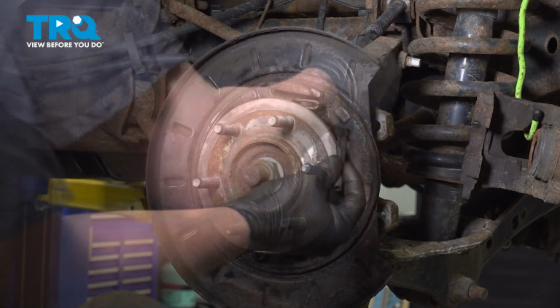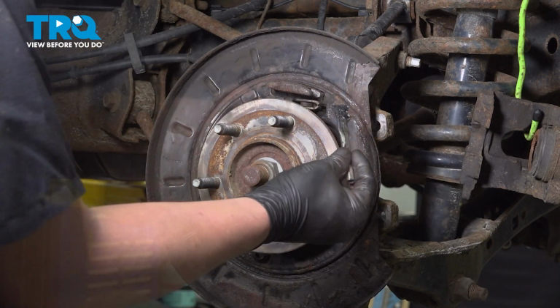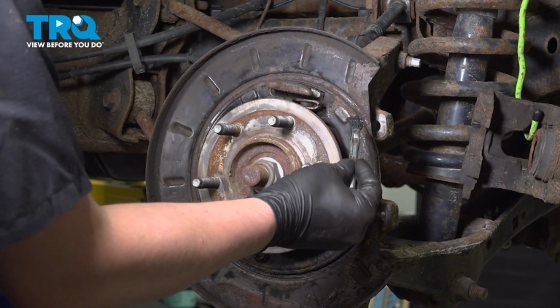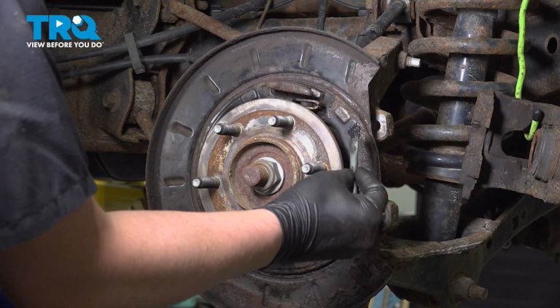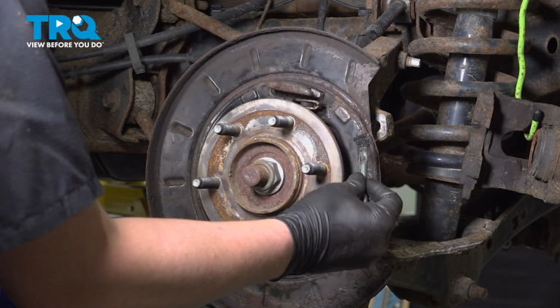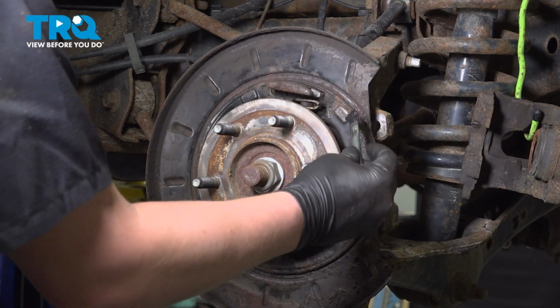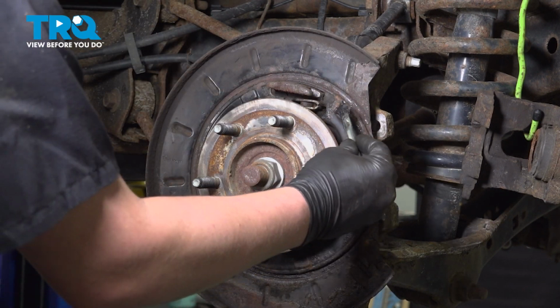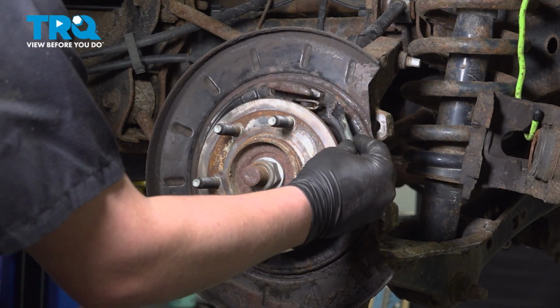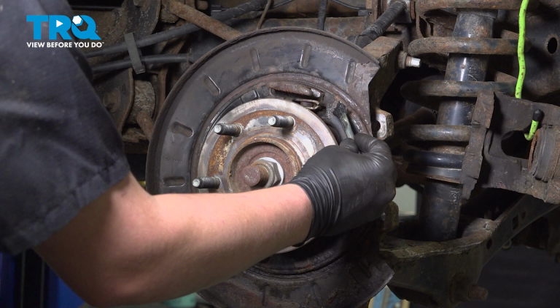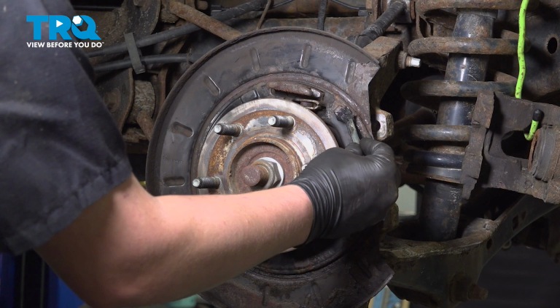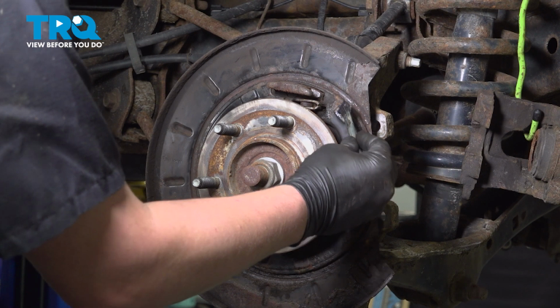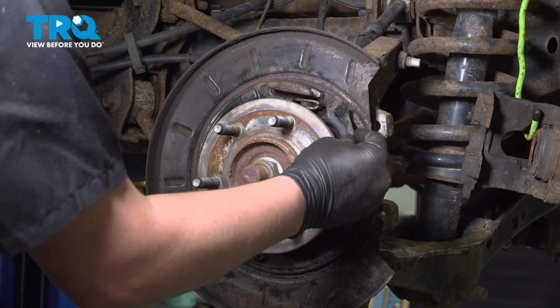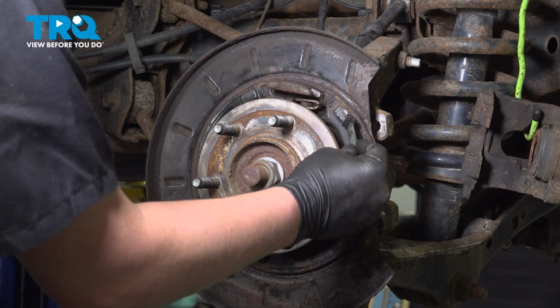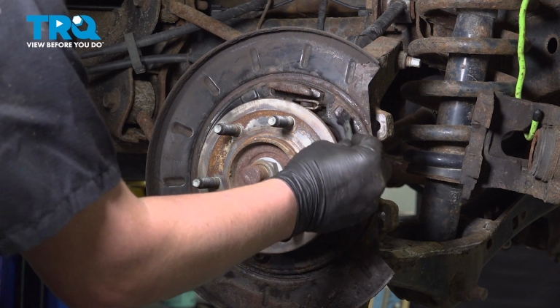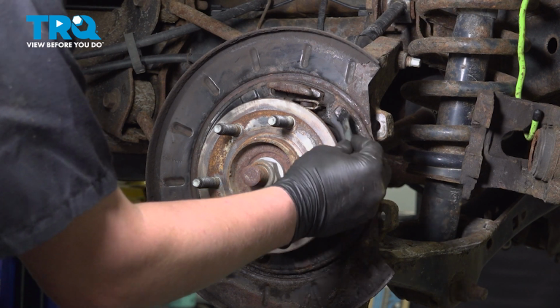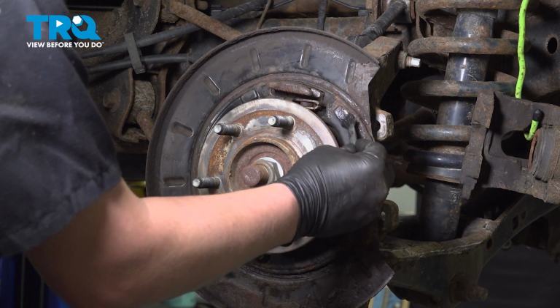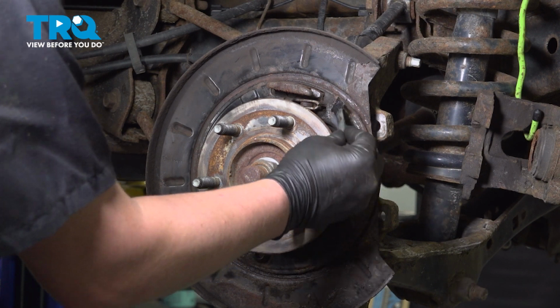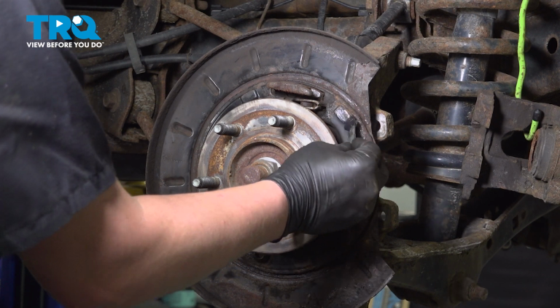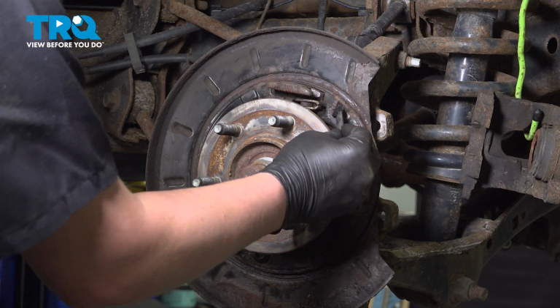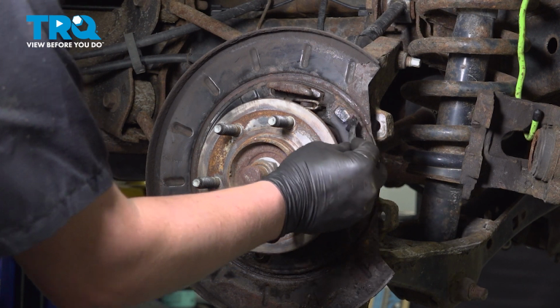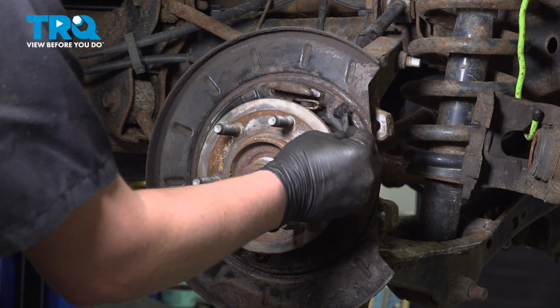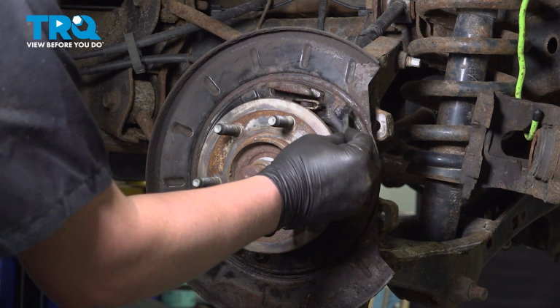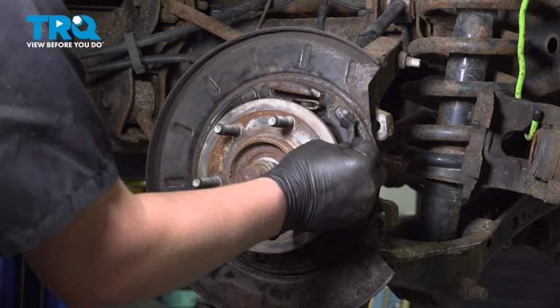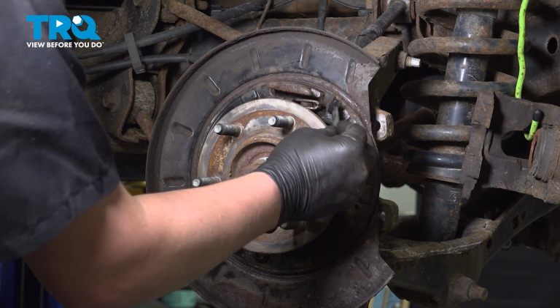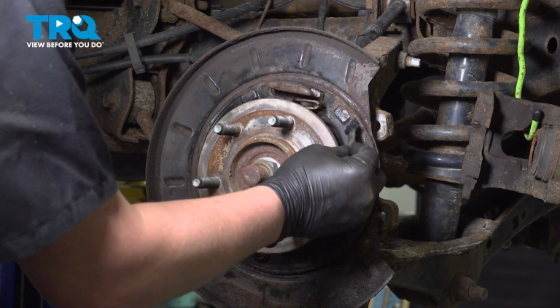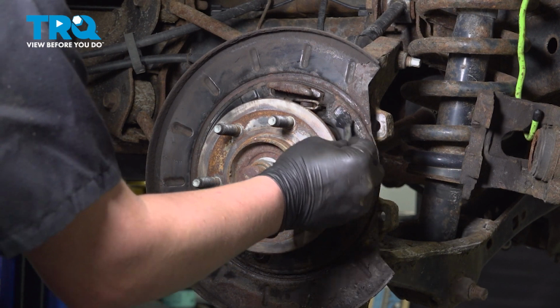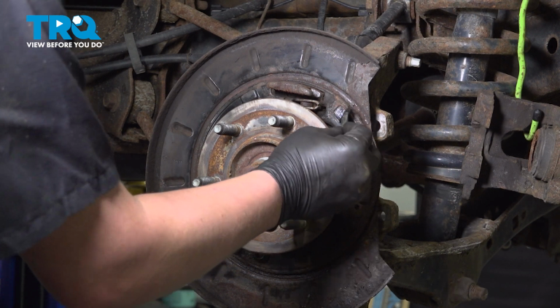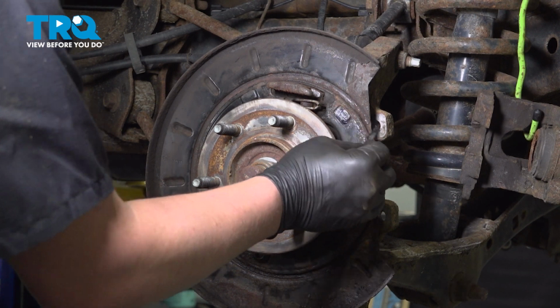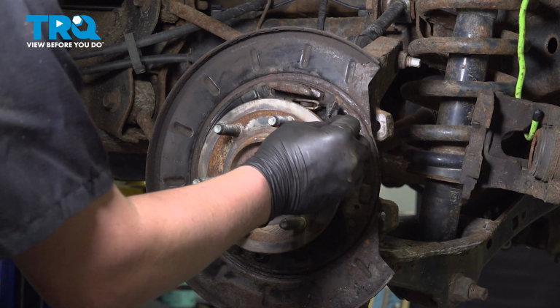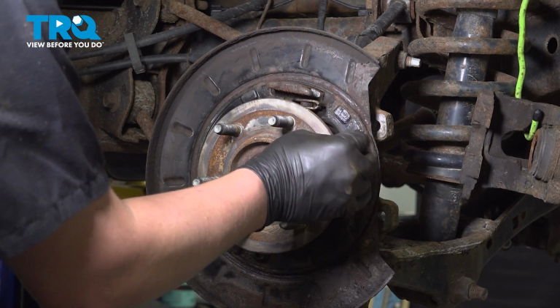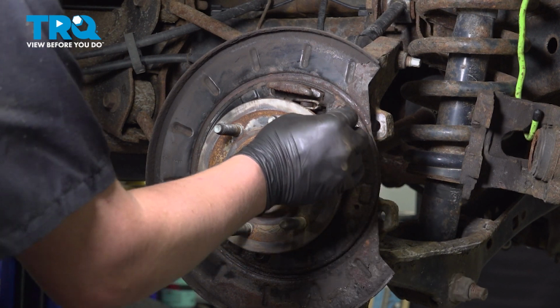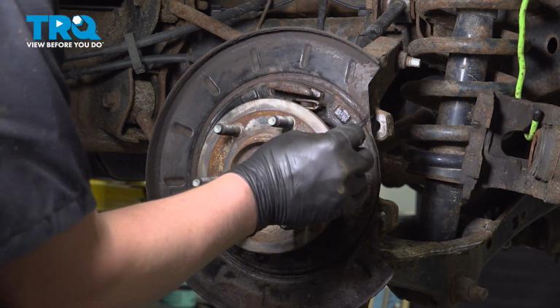Using a bit of brake lube, we're going to hit all of the spots that the shoe is going to make contact with.